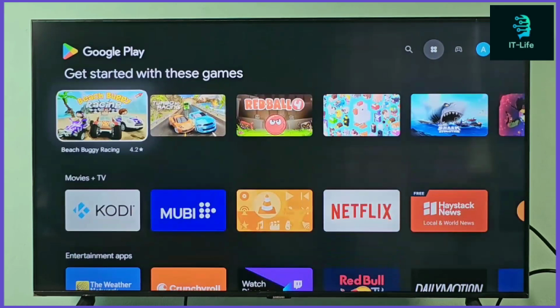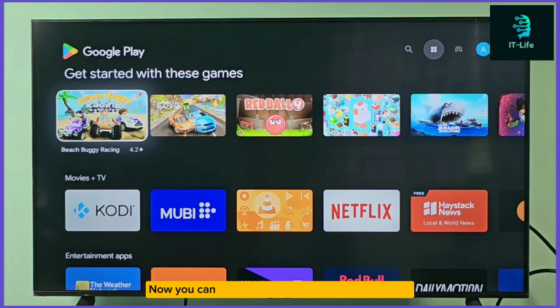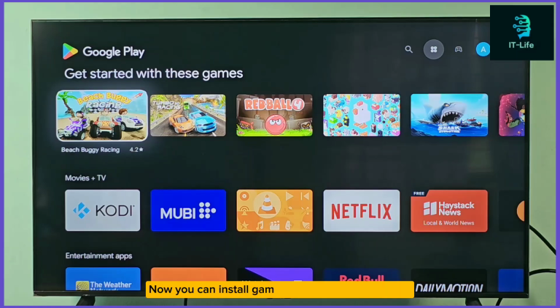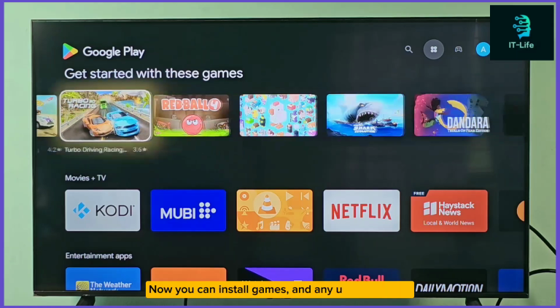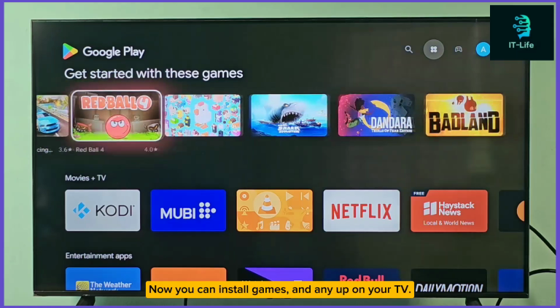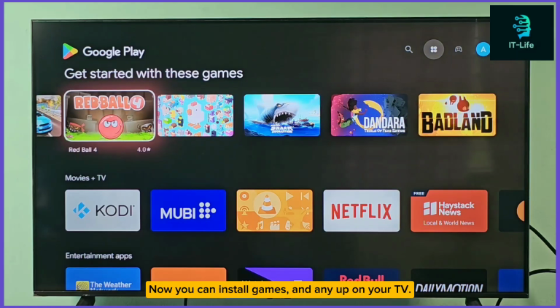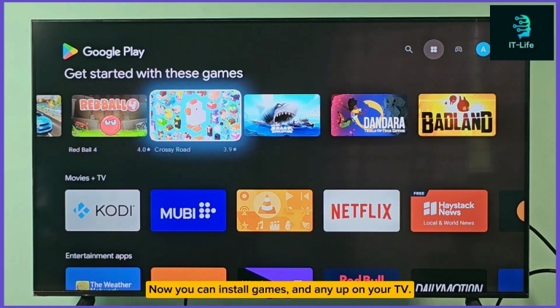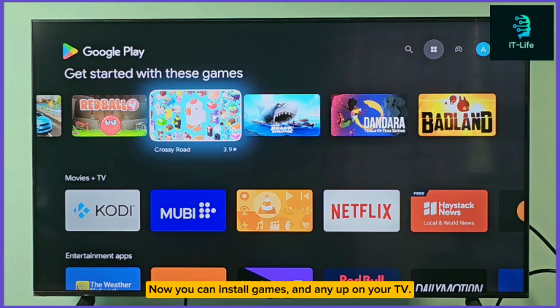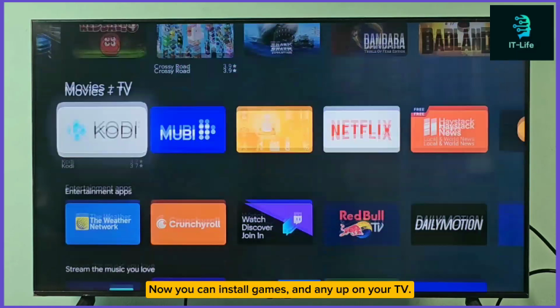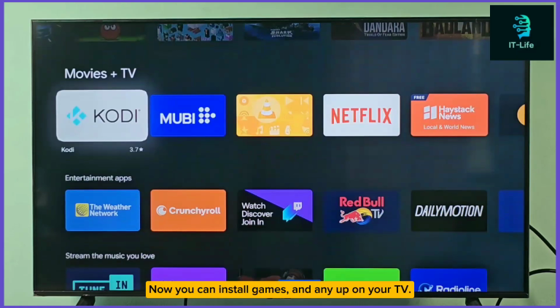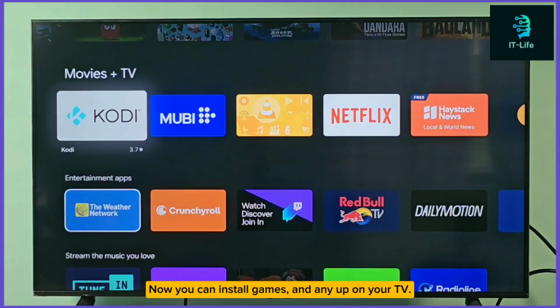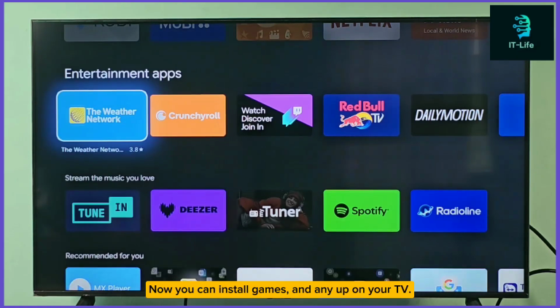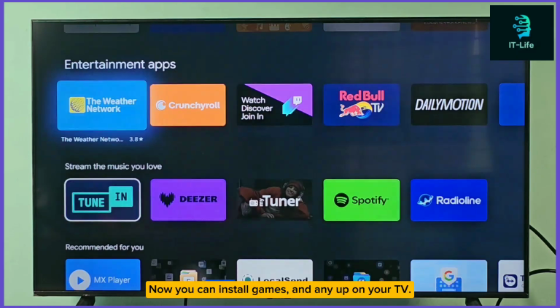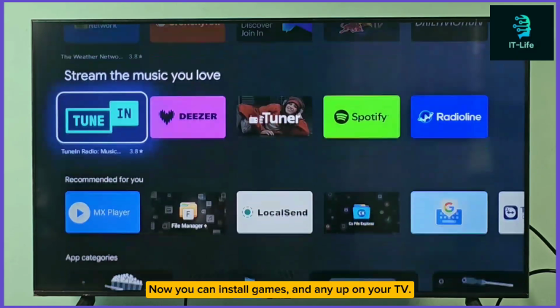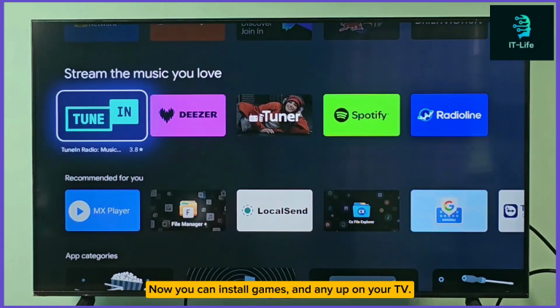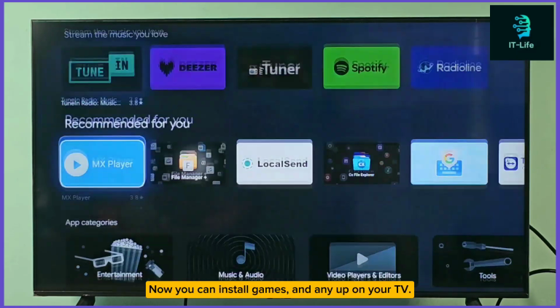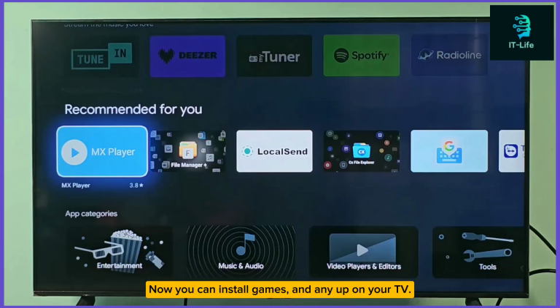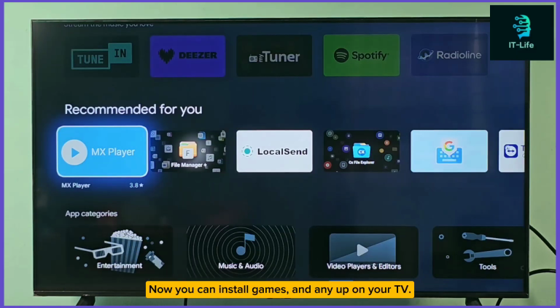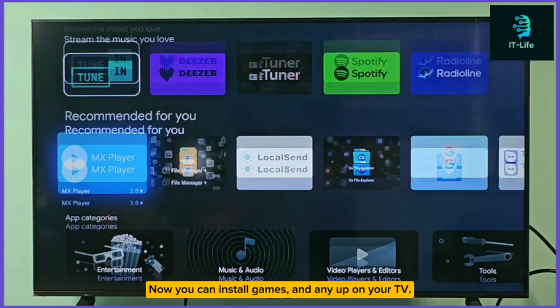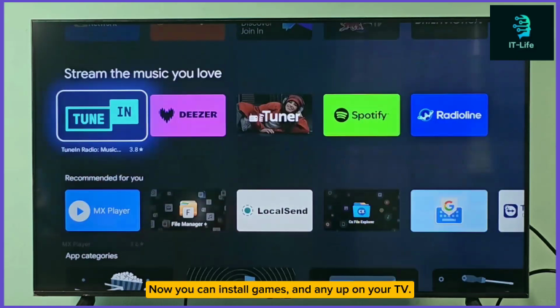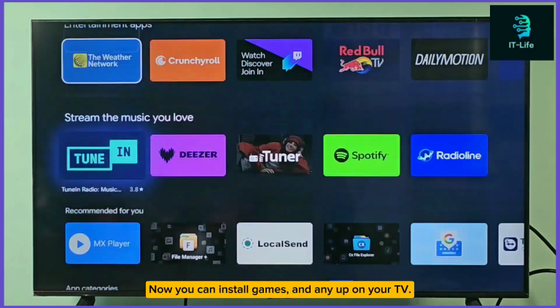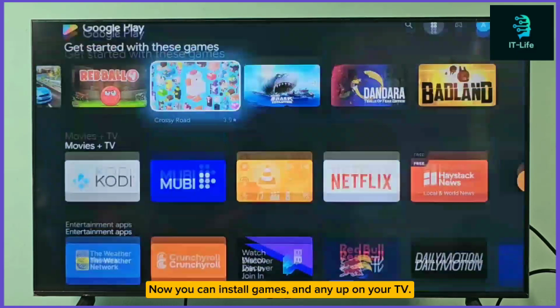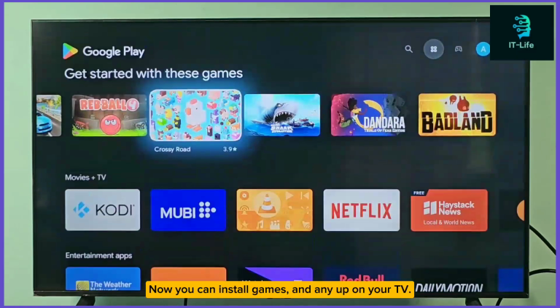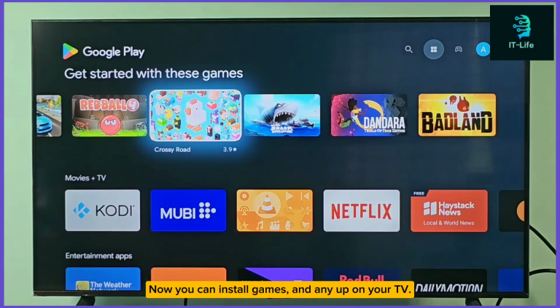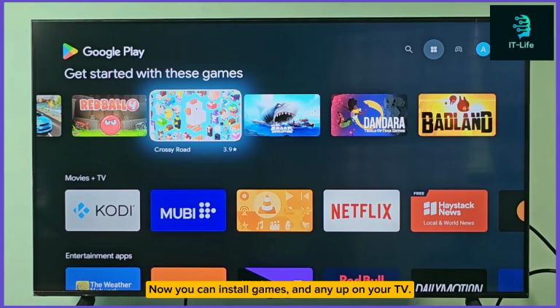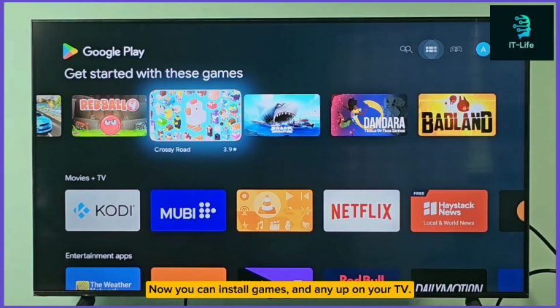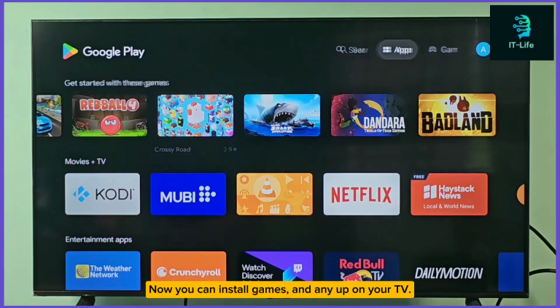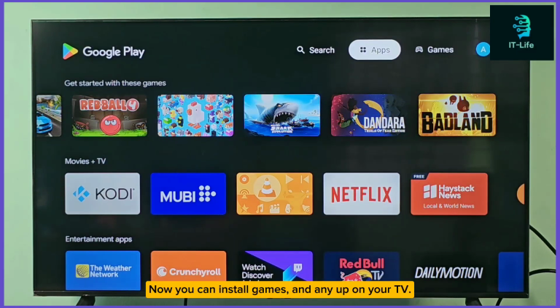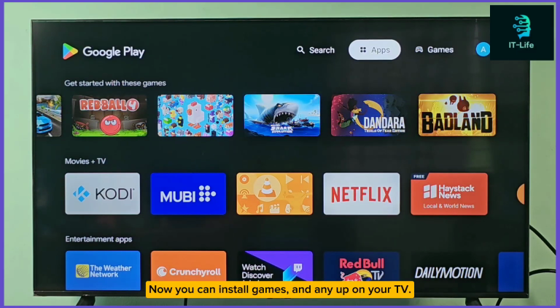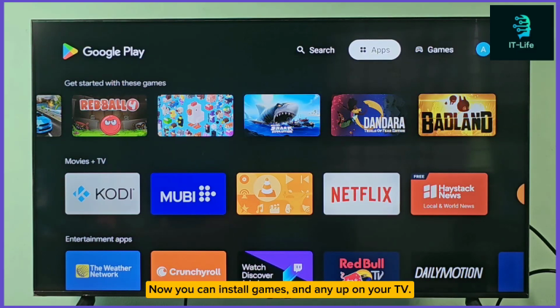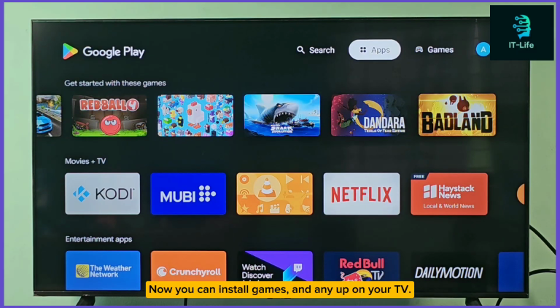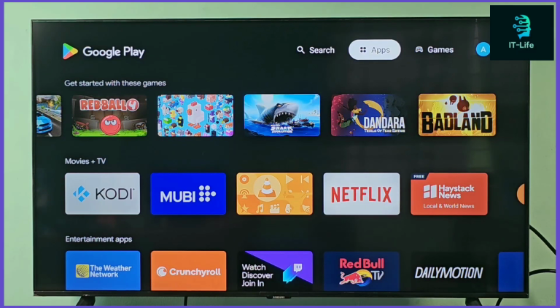Now you can install games and any app on your TV. You can download apps for free.